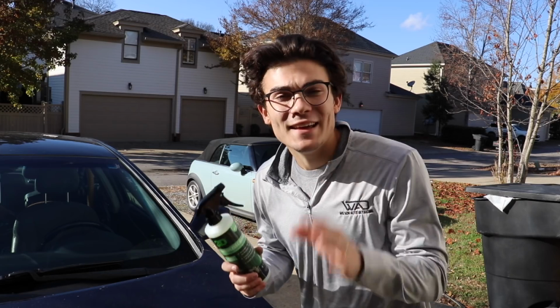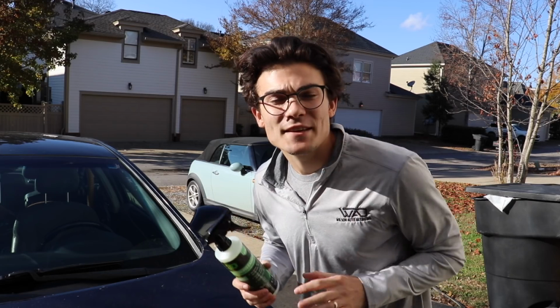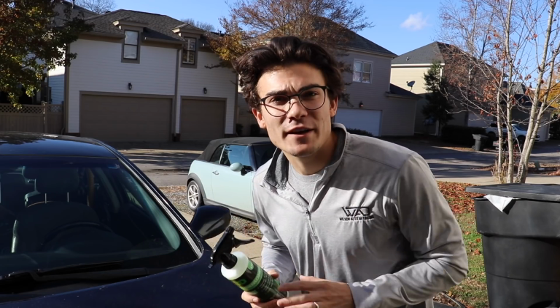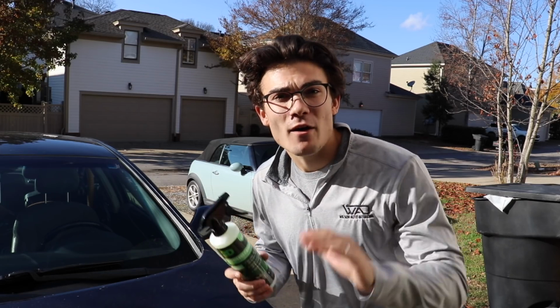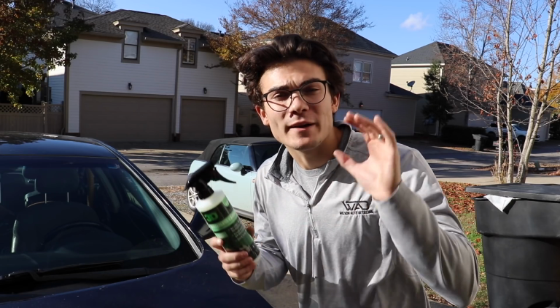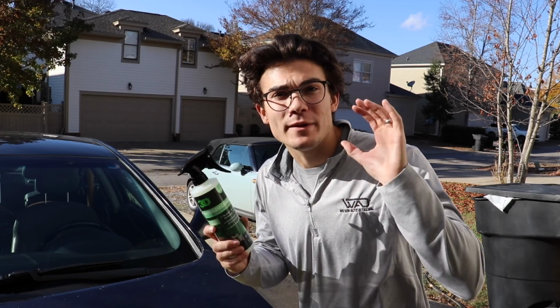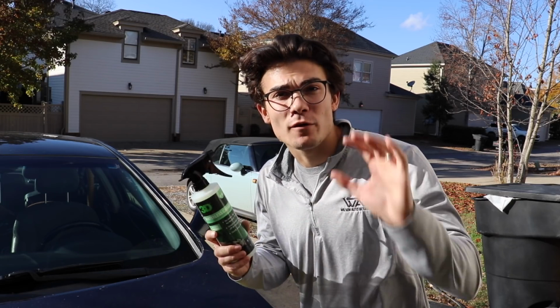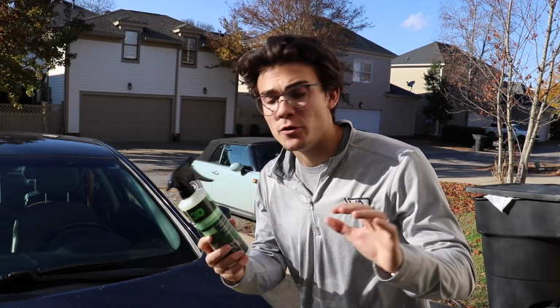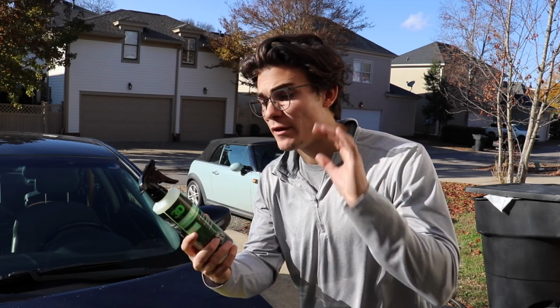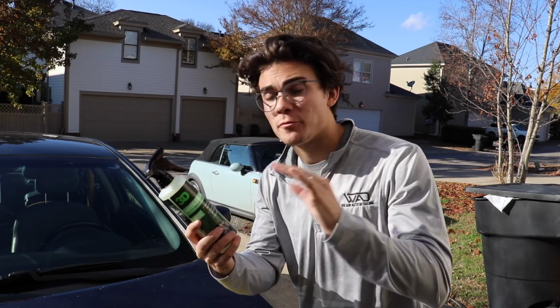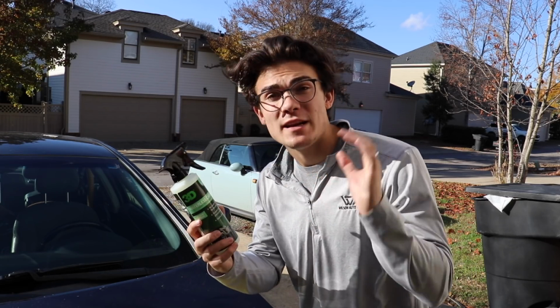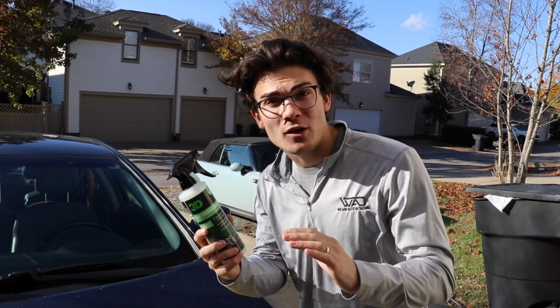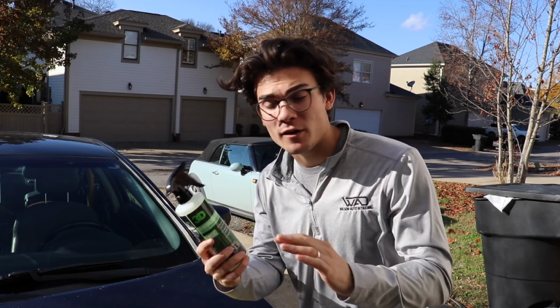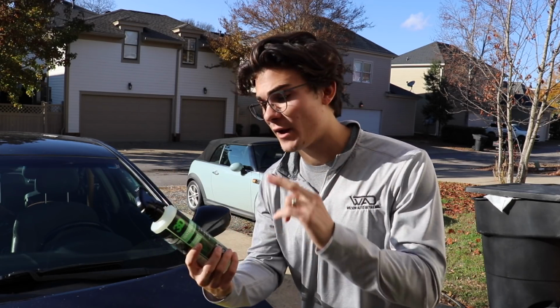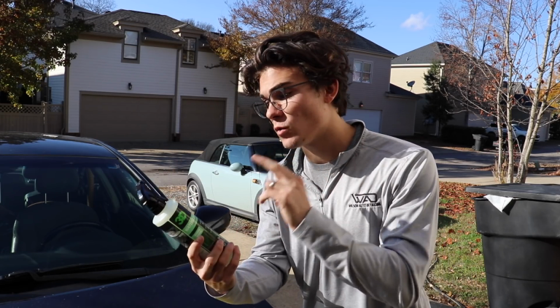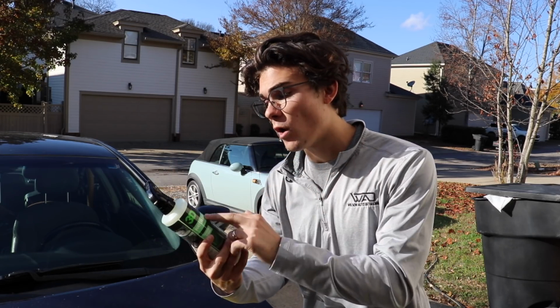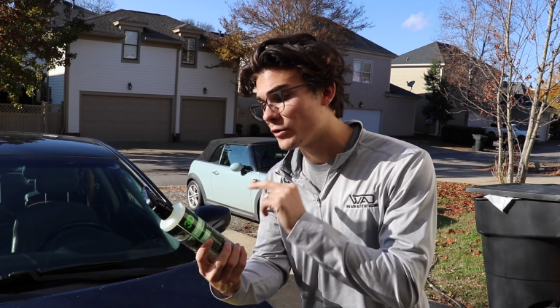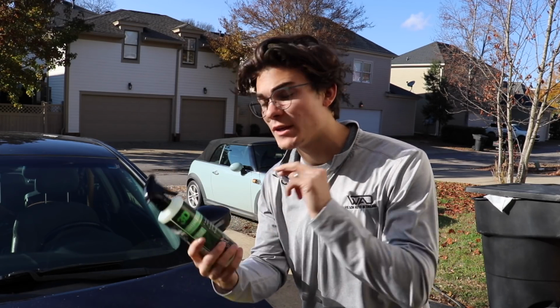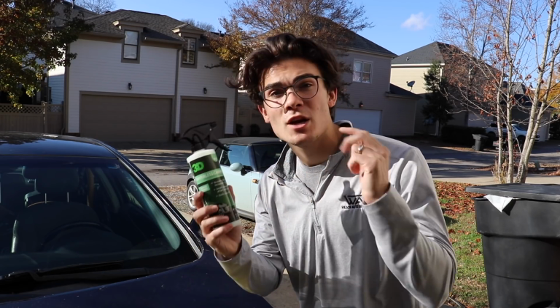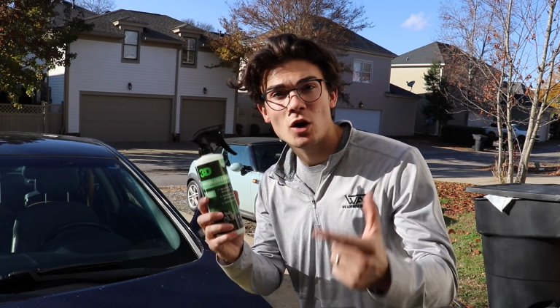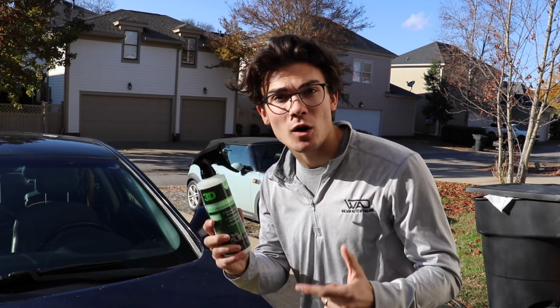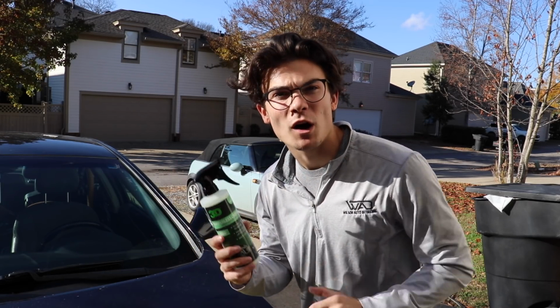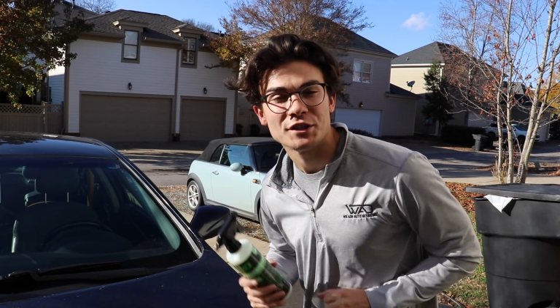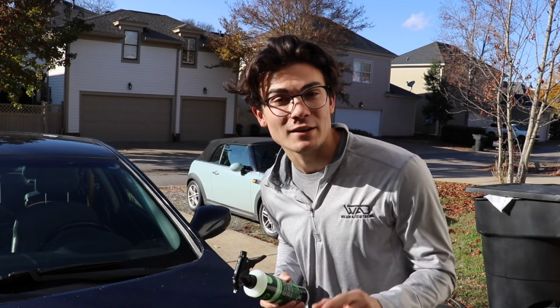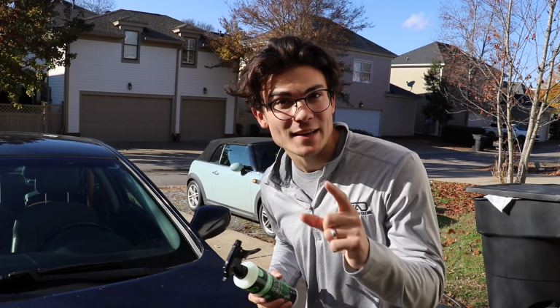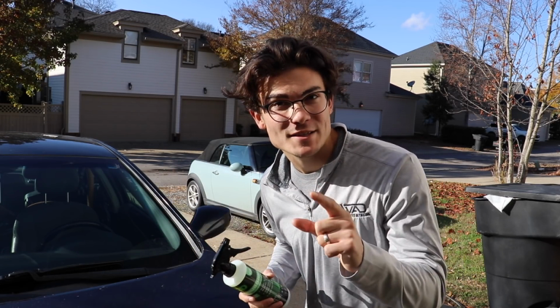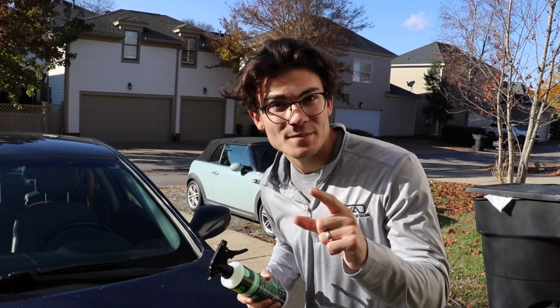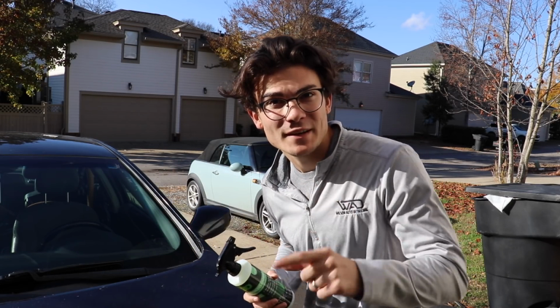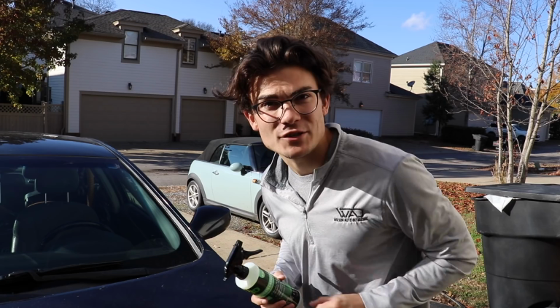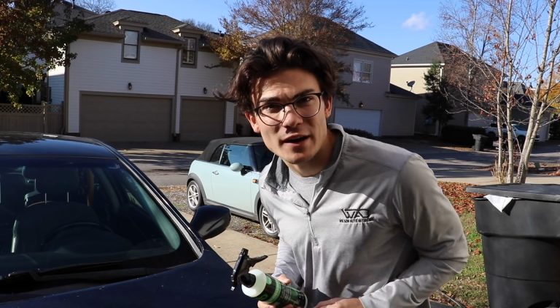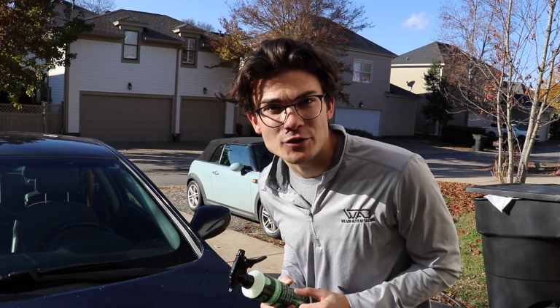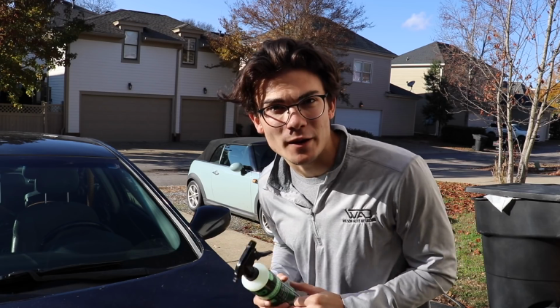In this video, I'm going to be reviewing 3D Car Care's Waterless Car Wash. Now let's get straight into it.